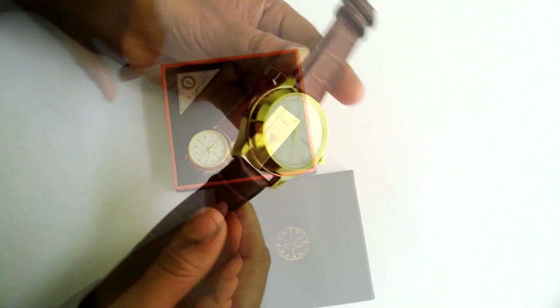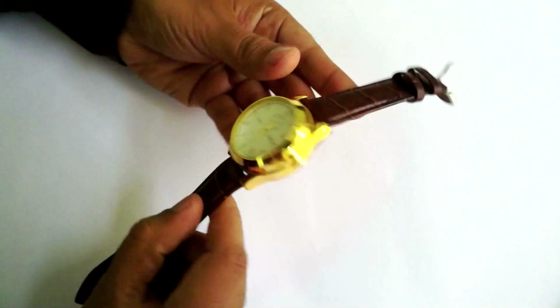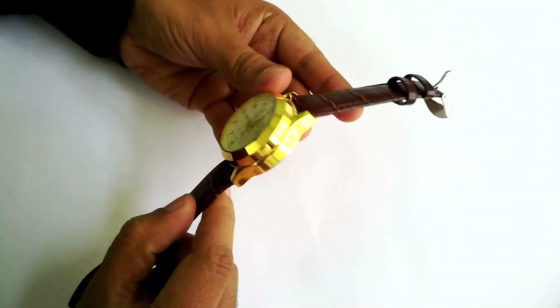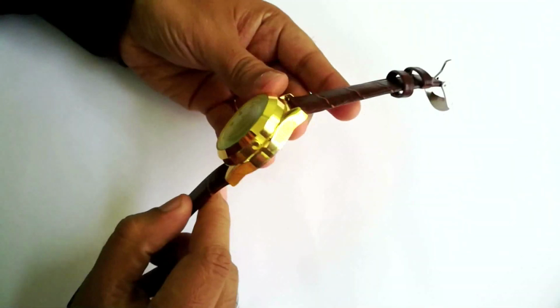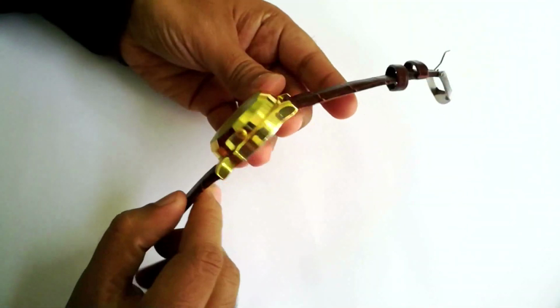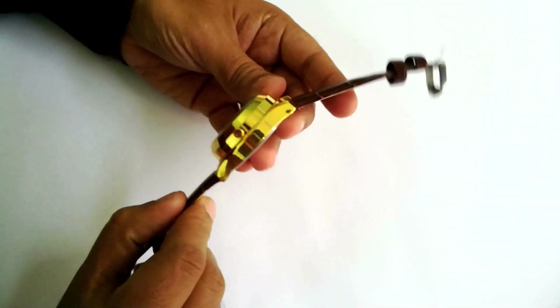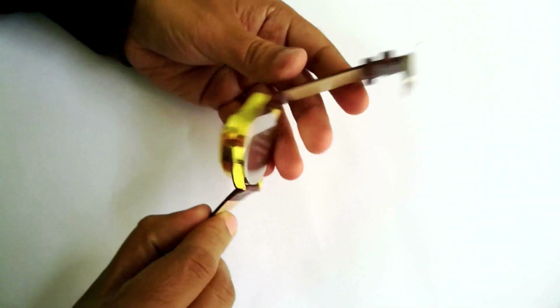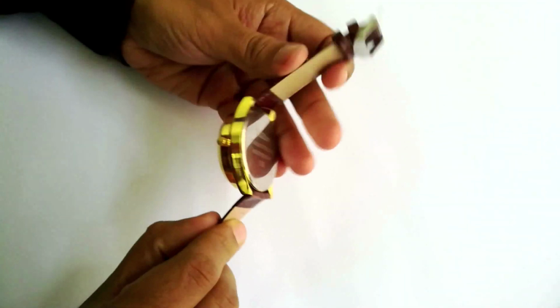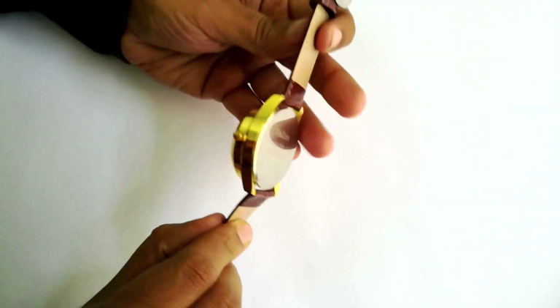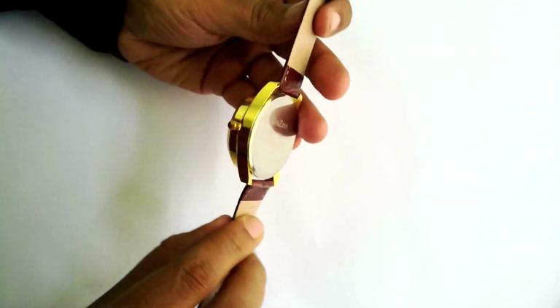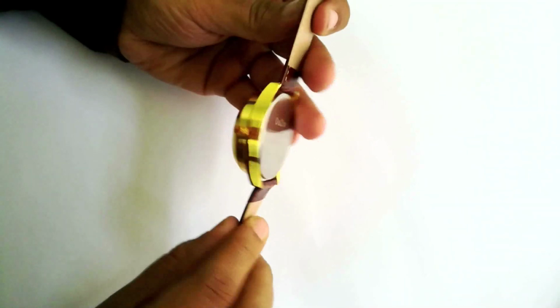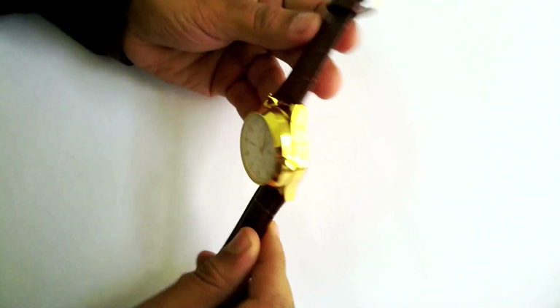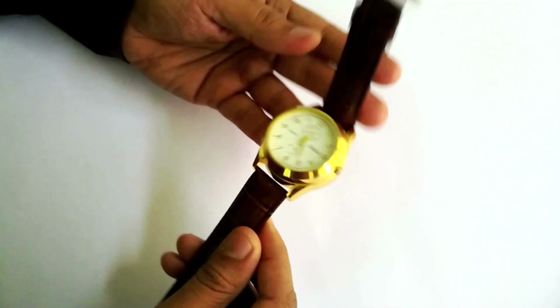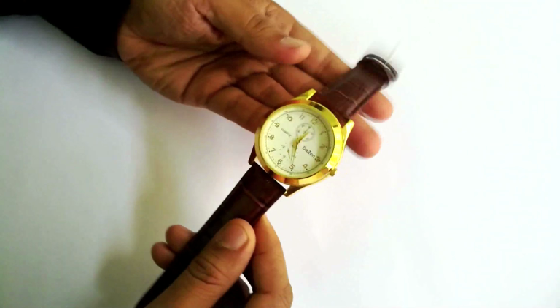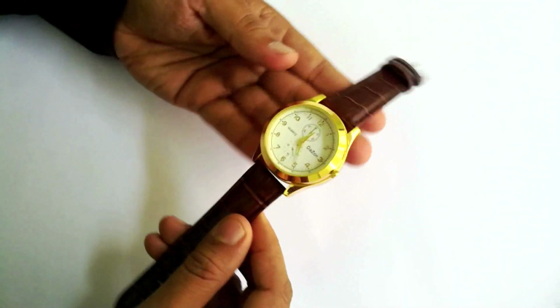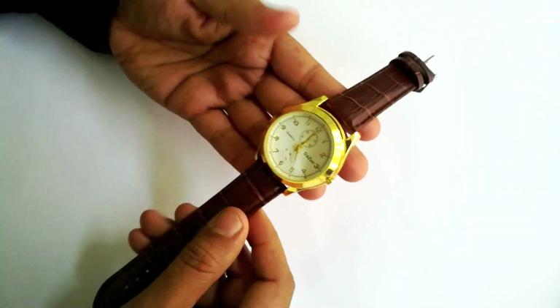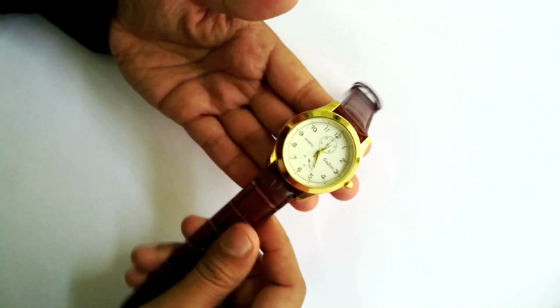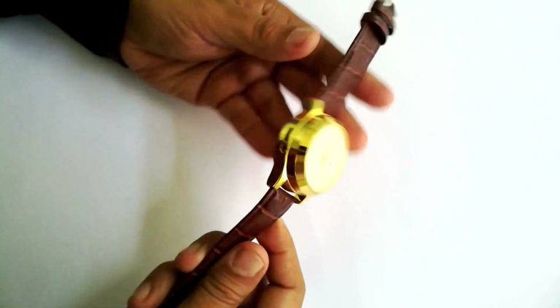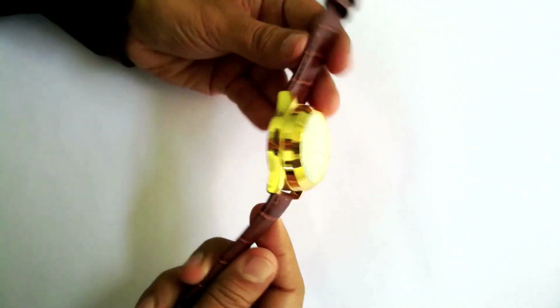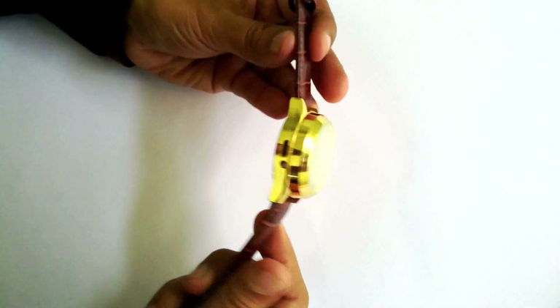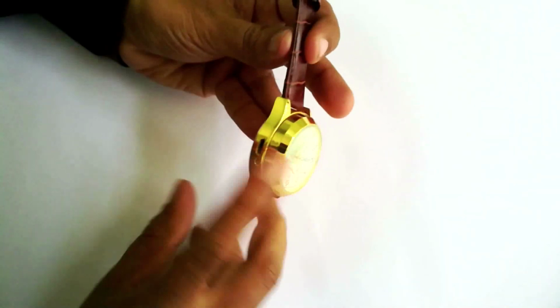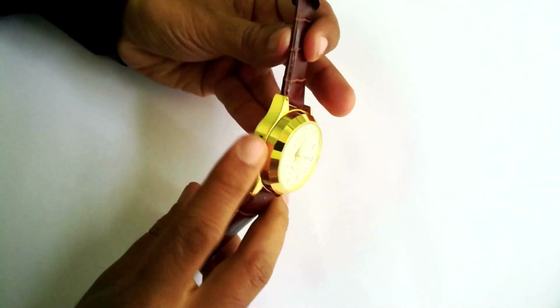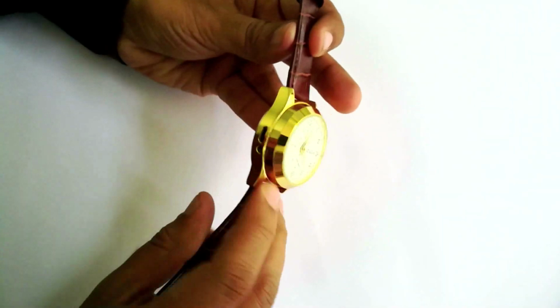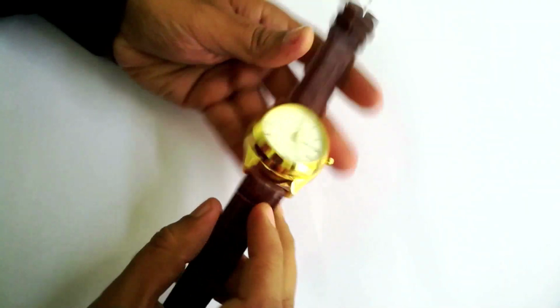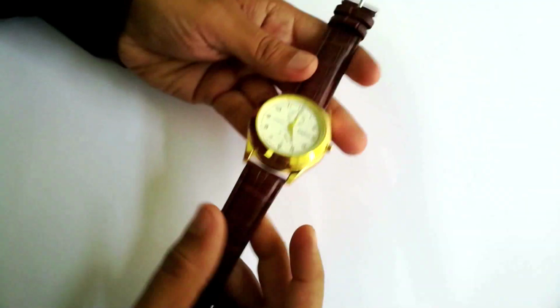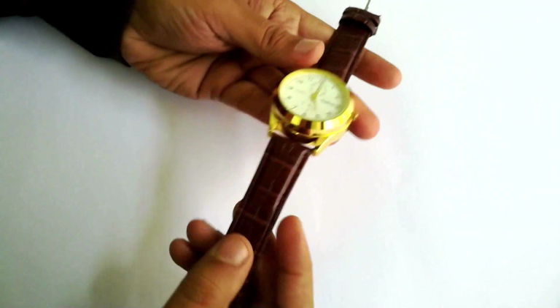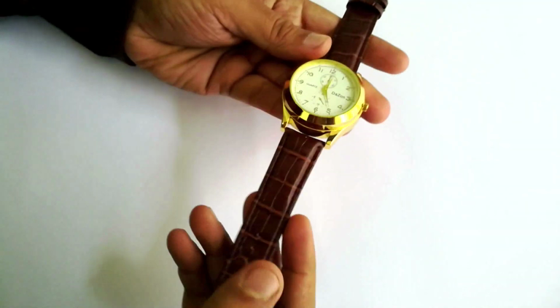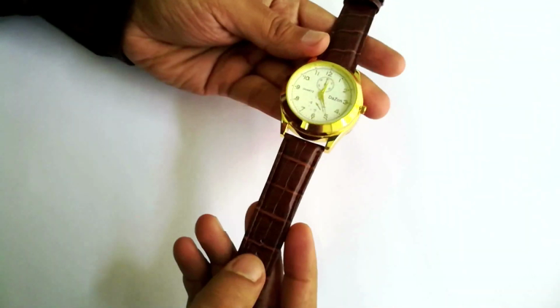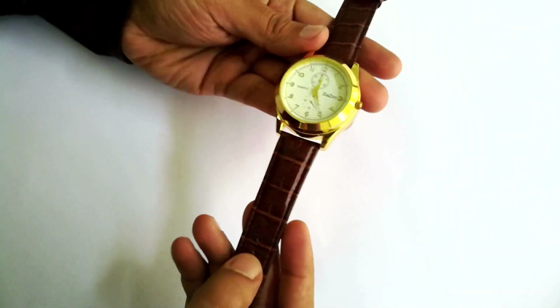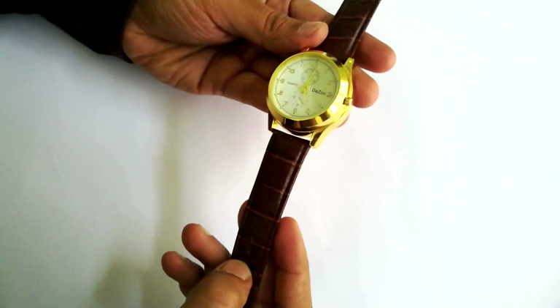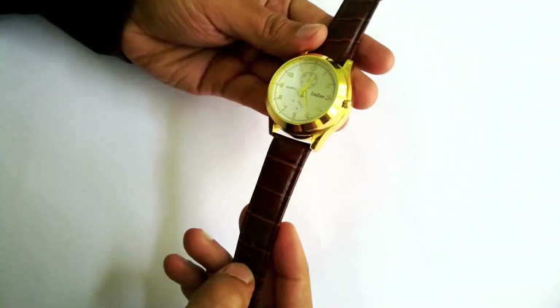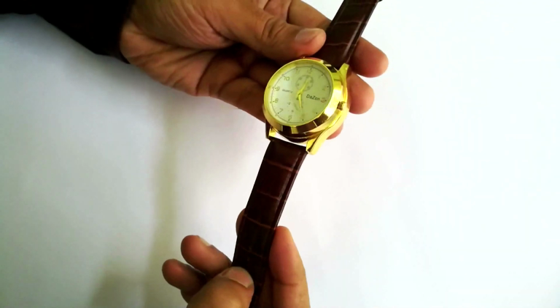Look at this watch, it looks quite decent to me. This gold color and this brown strap looks nice.